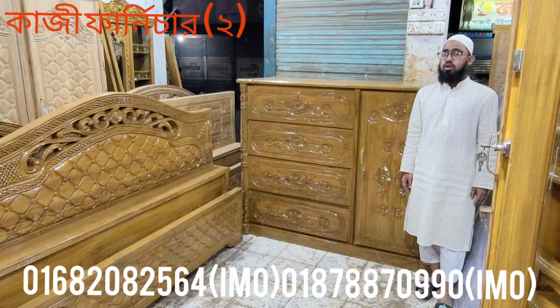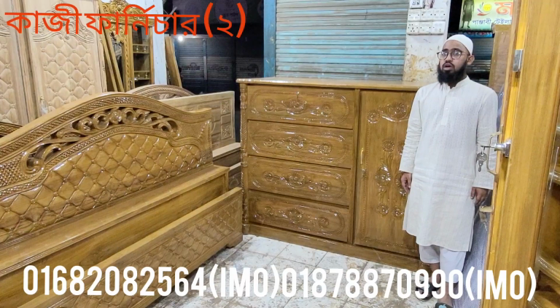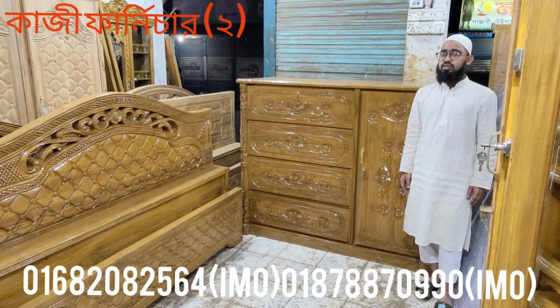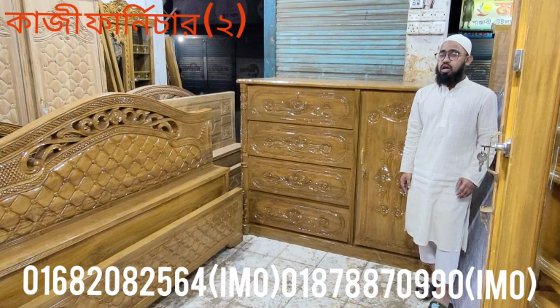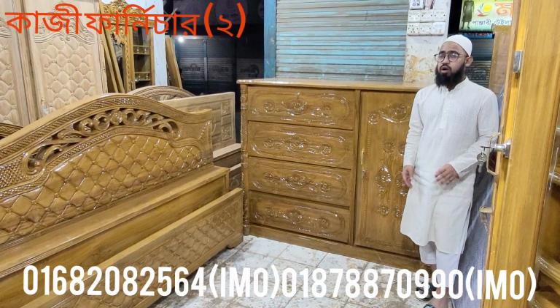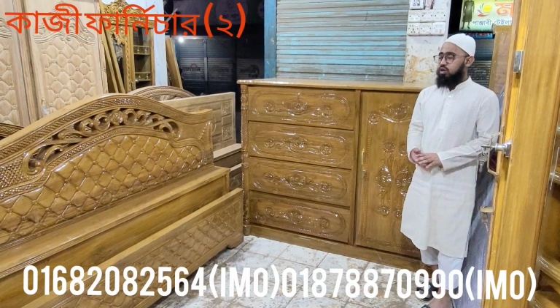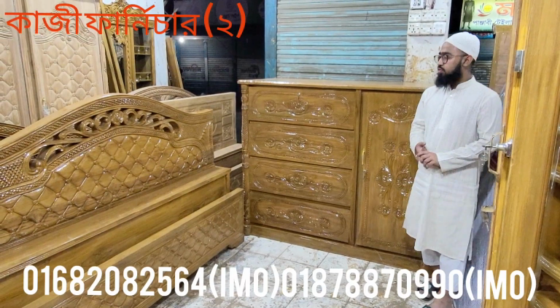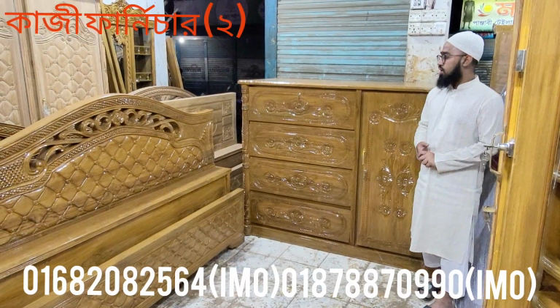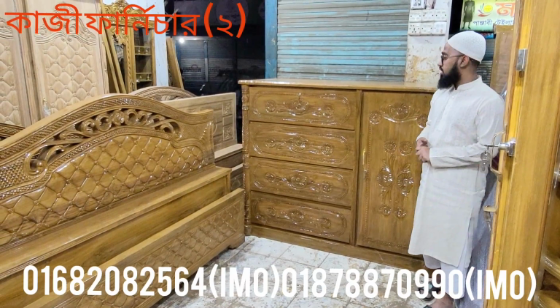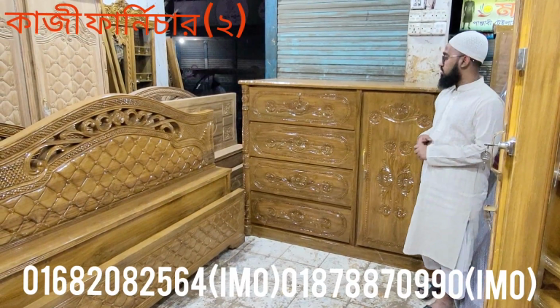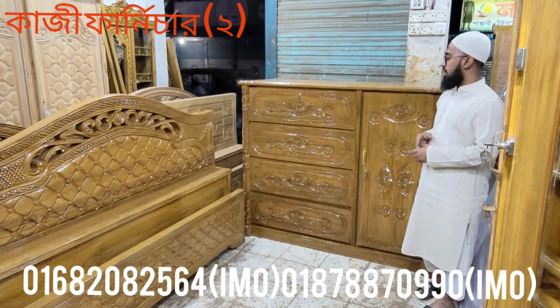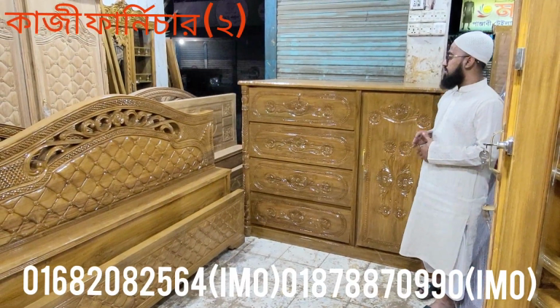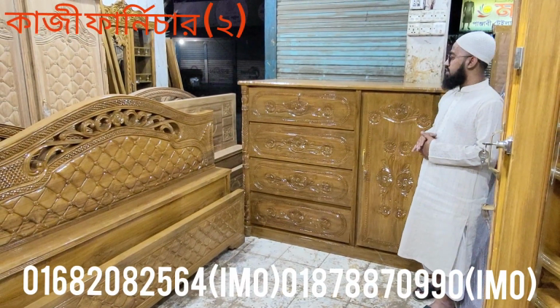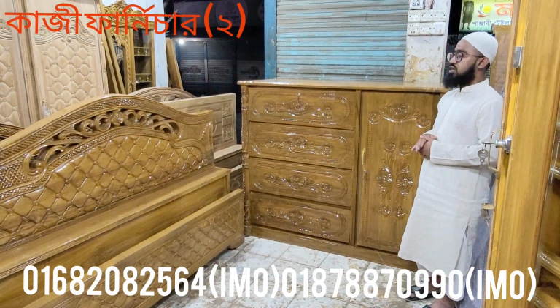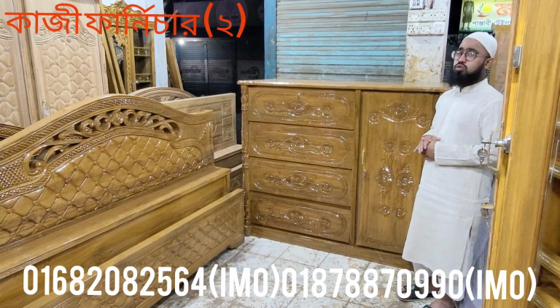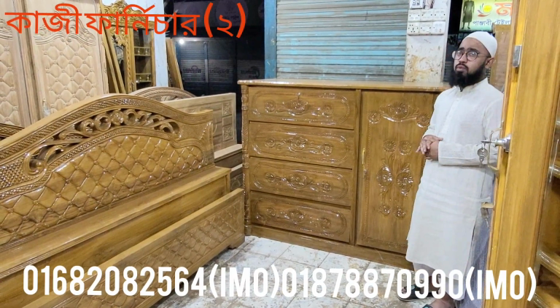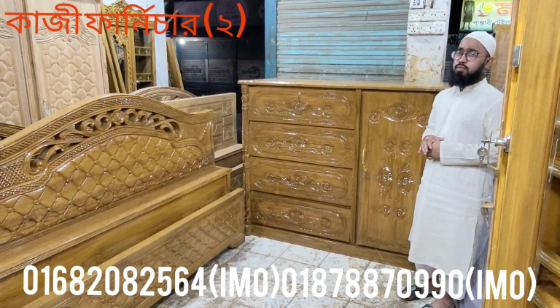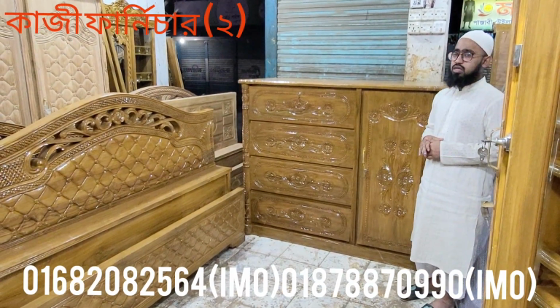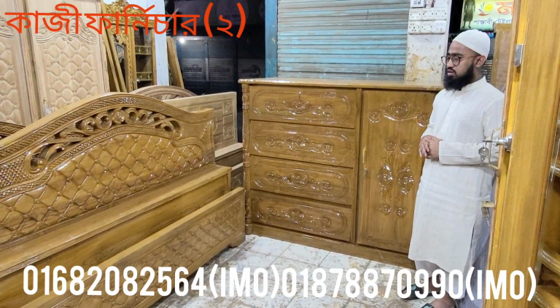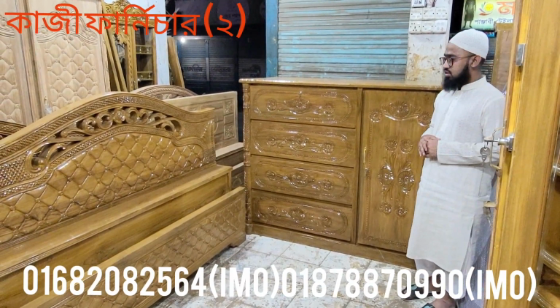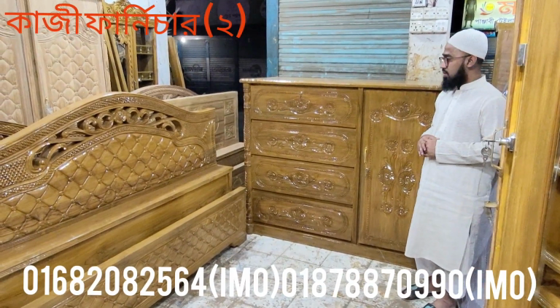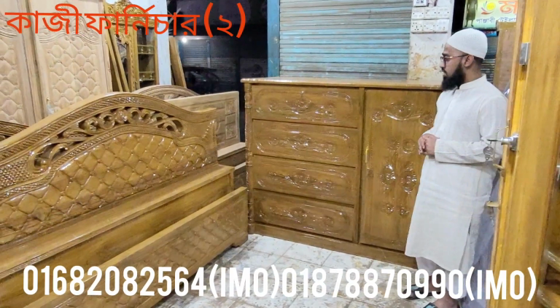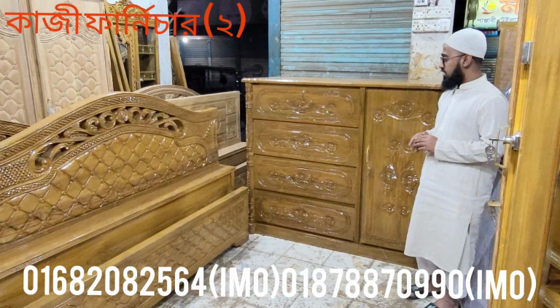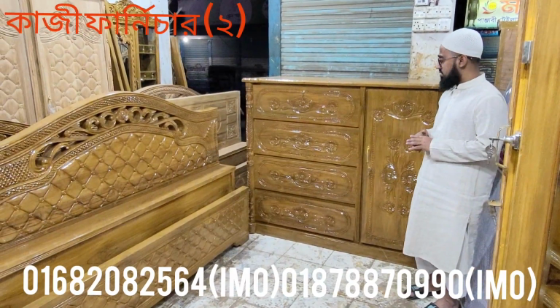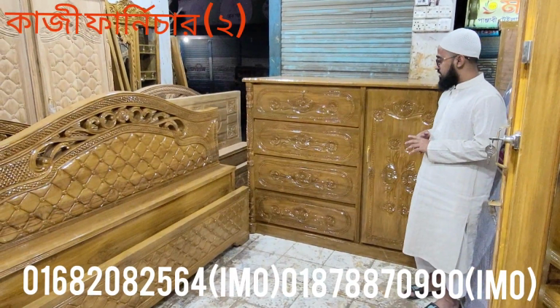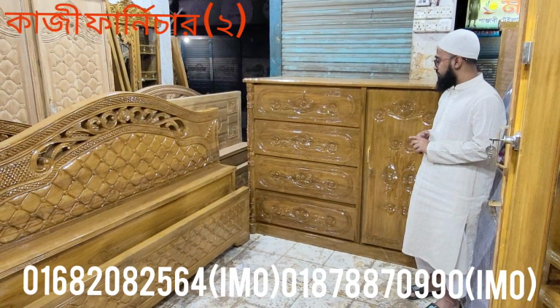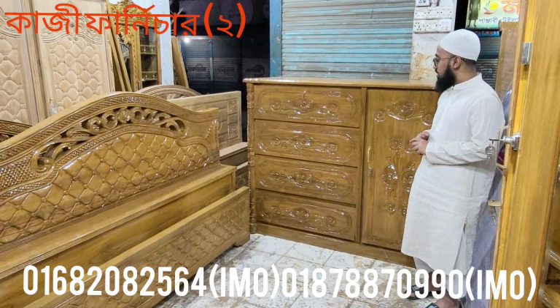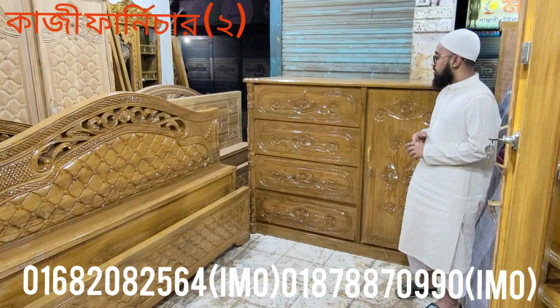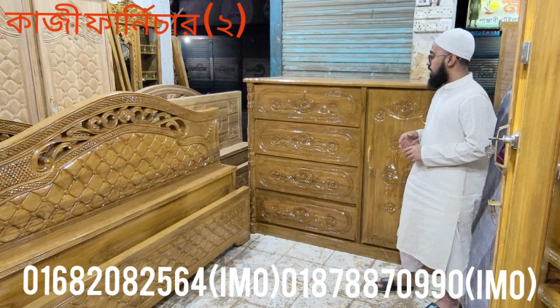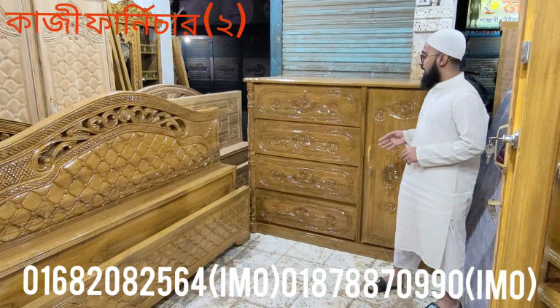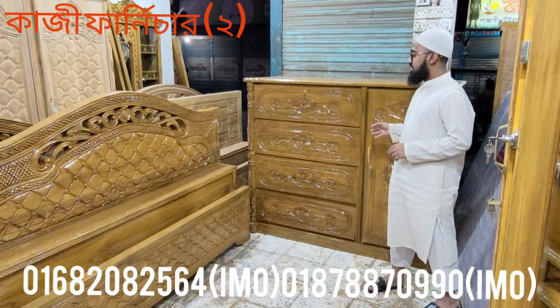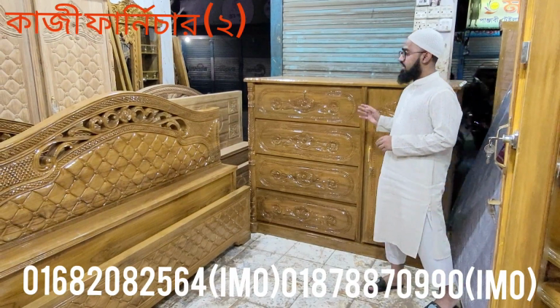Ladies, welcome to the house. My name is Dr. Satsangat.